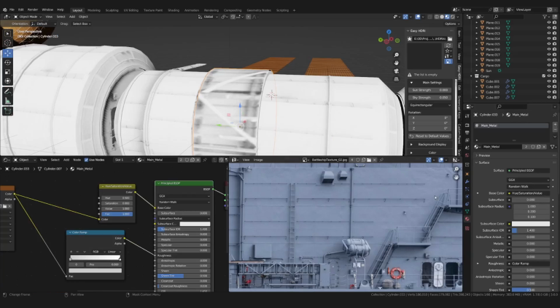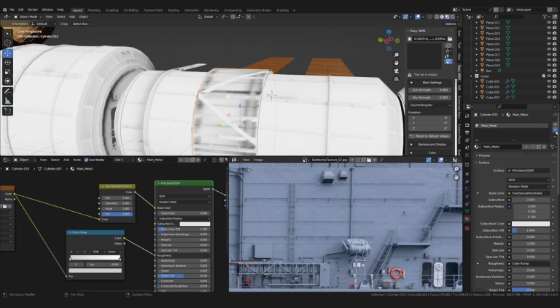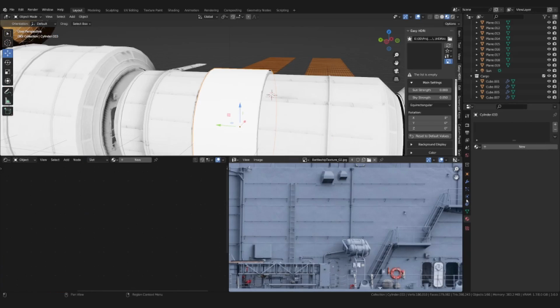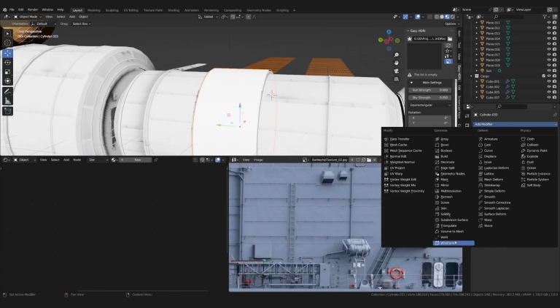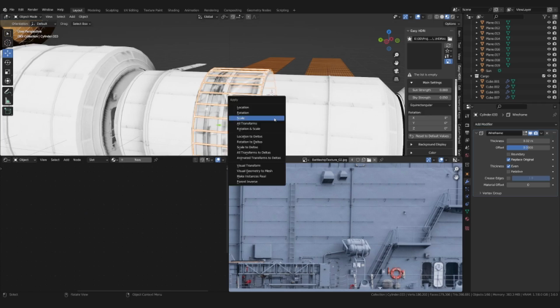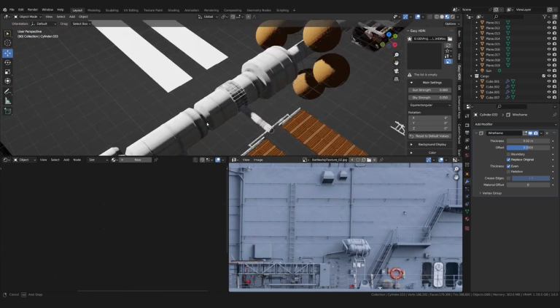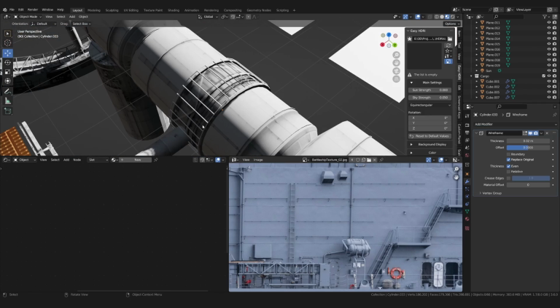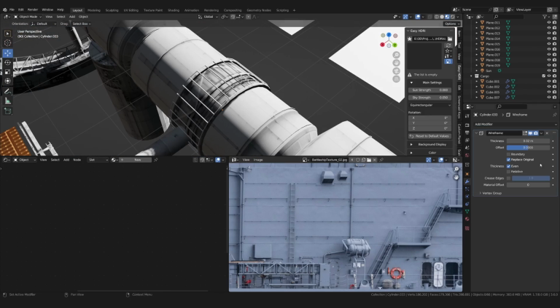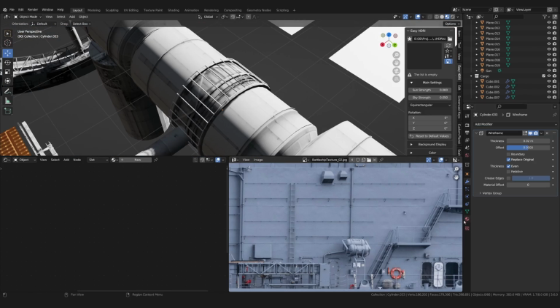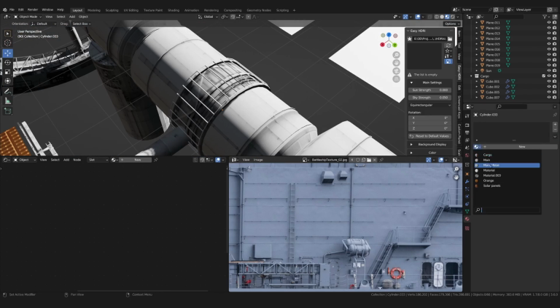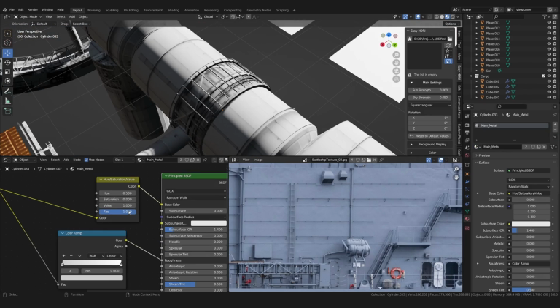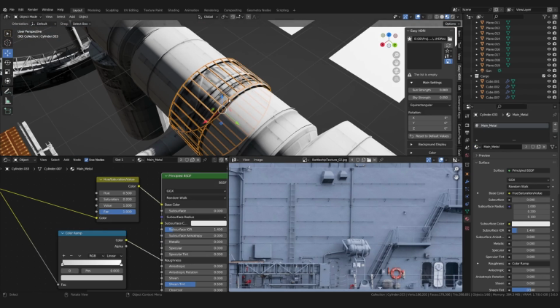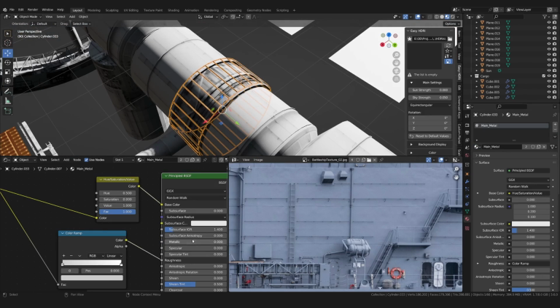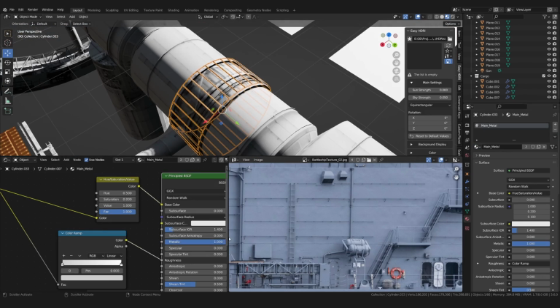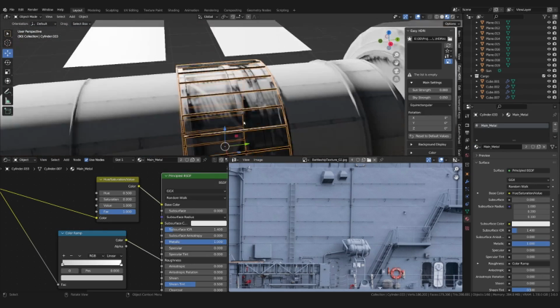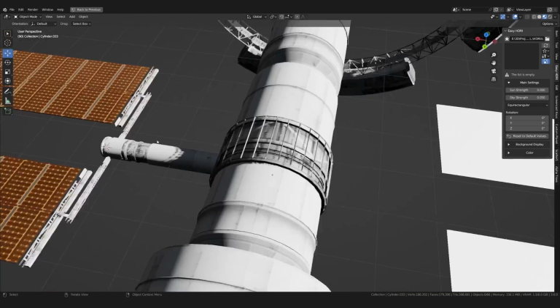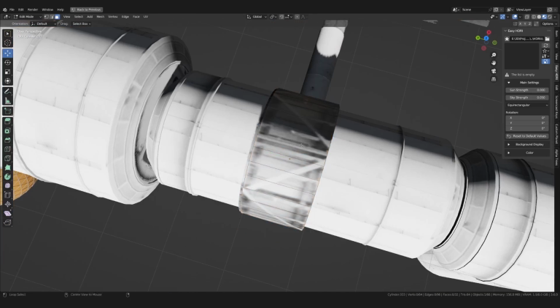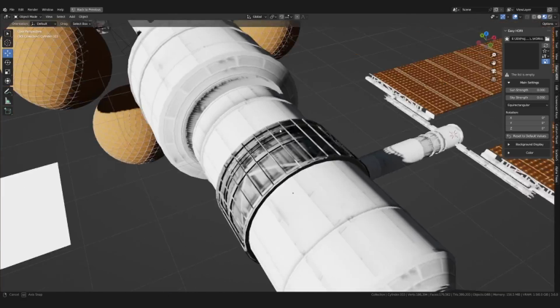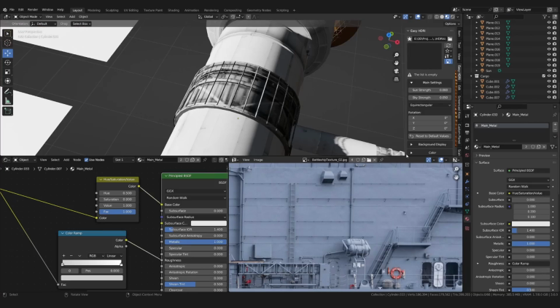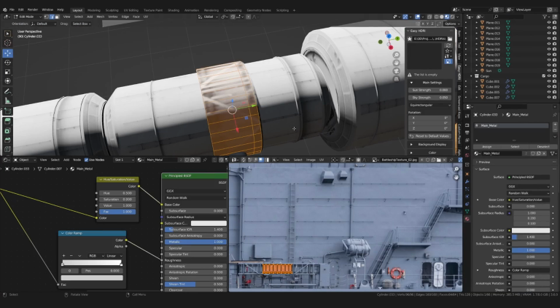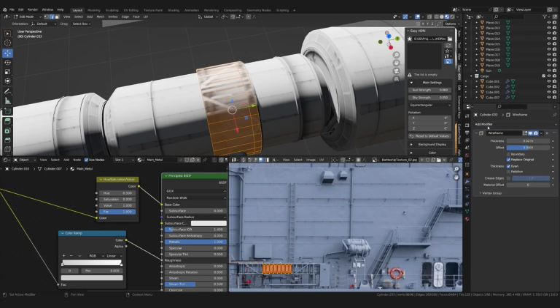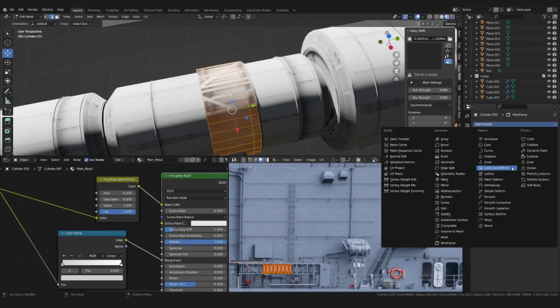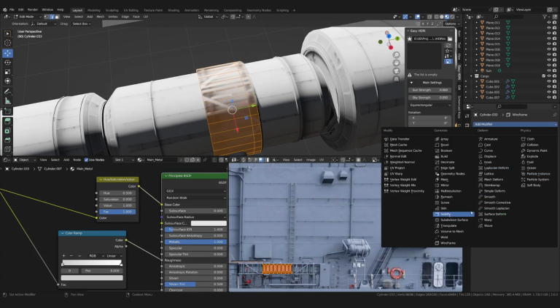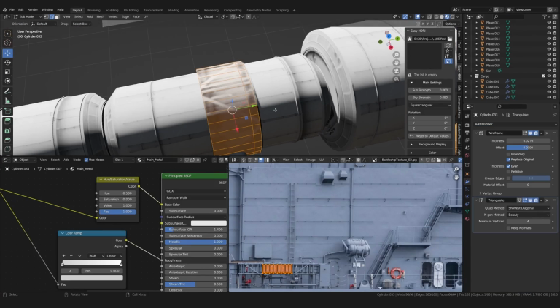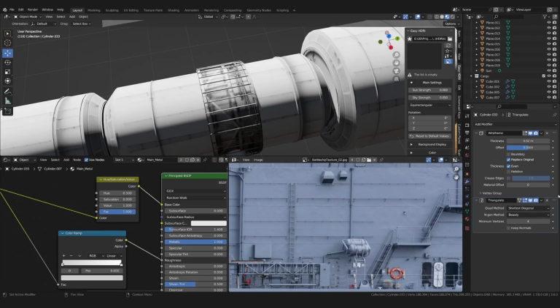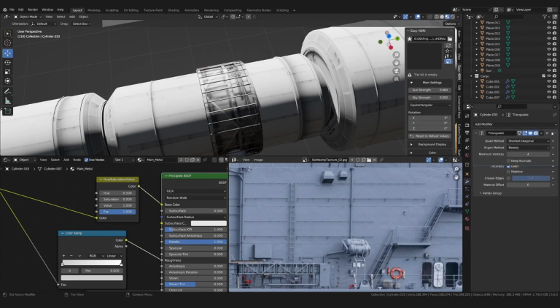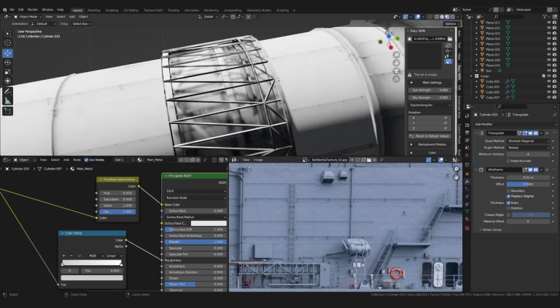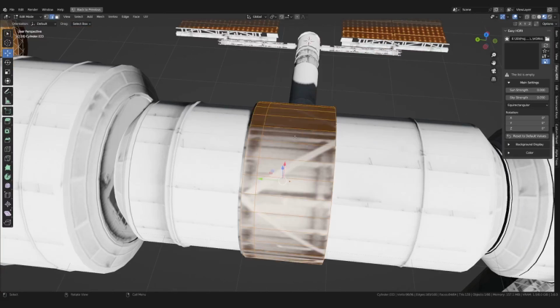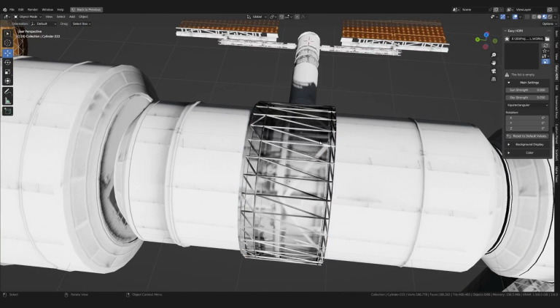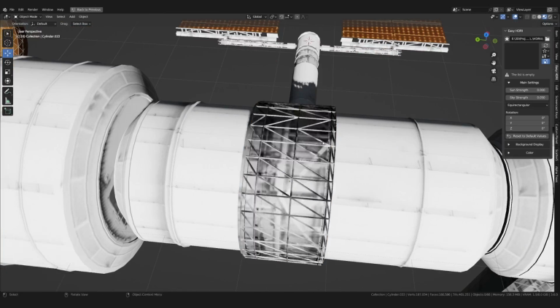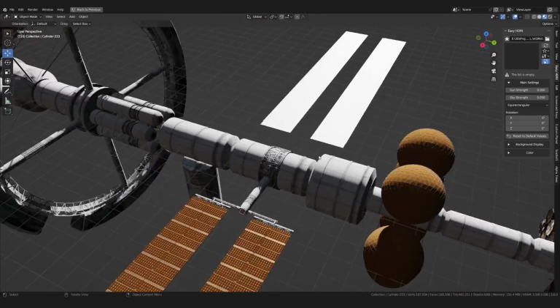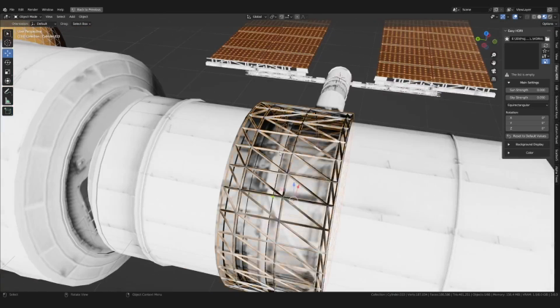In other areas I used a wireframe modifier combined with a triangulate modifier to generate some quick details.